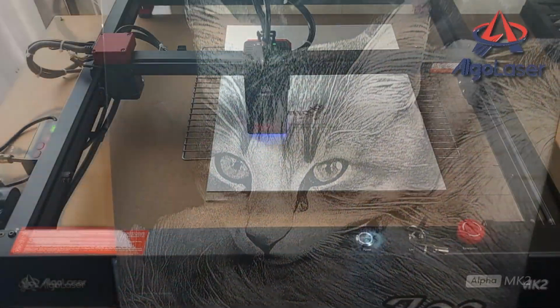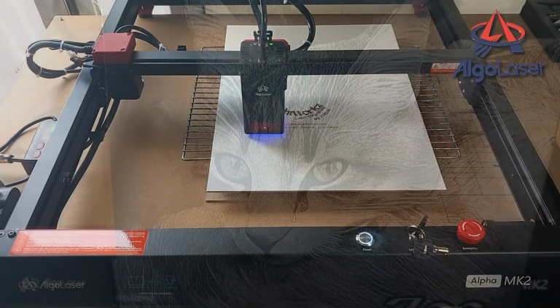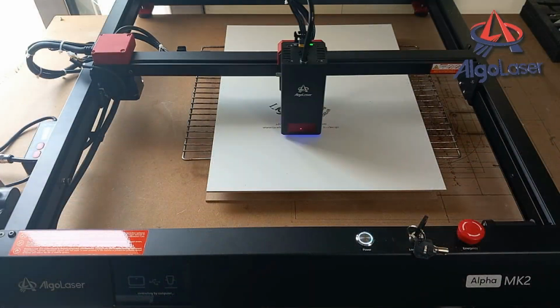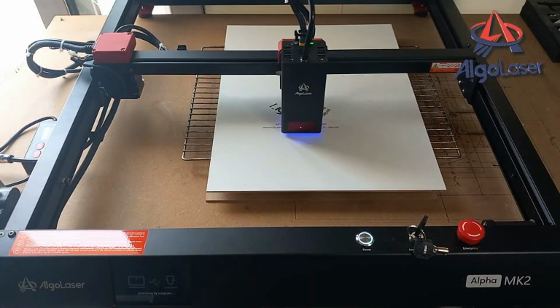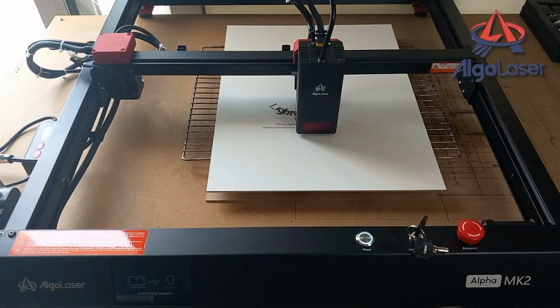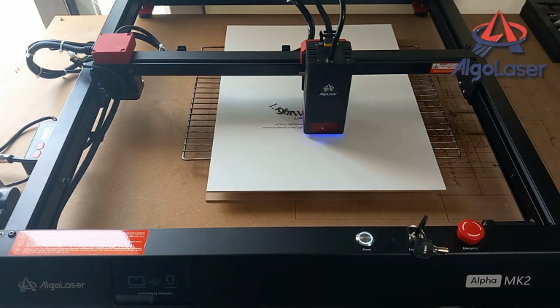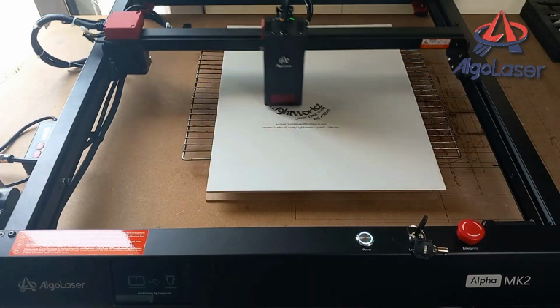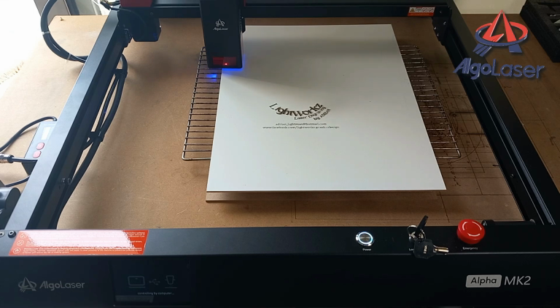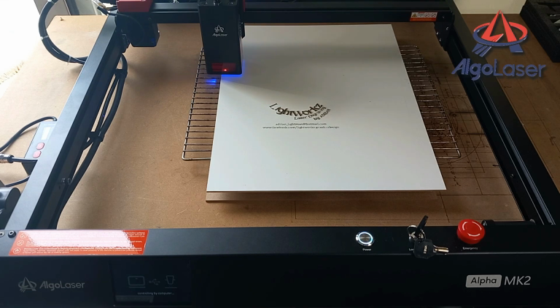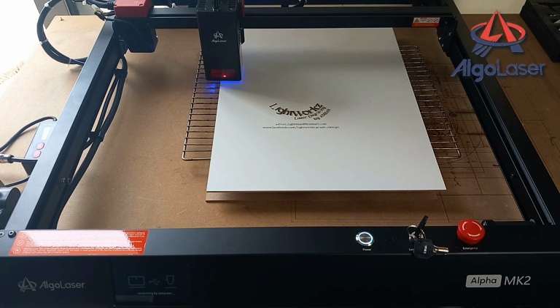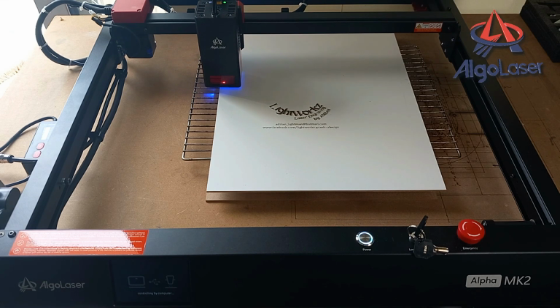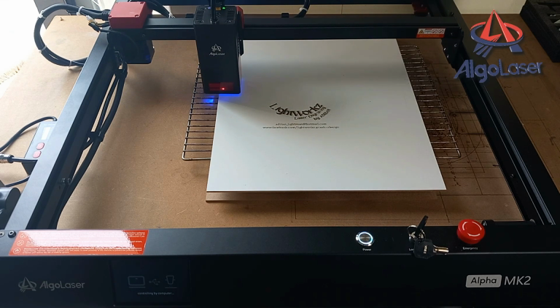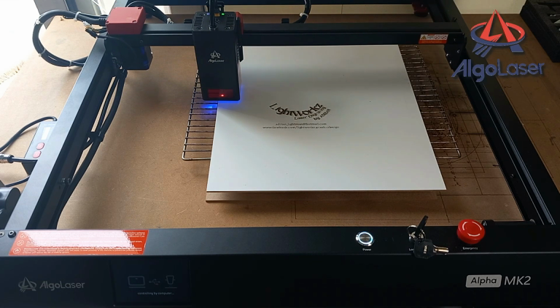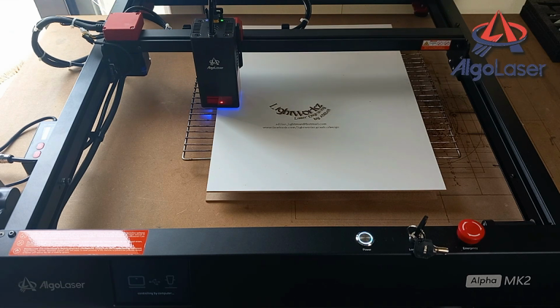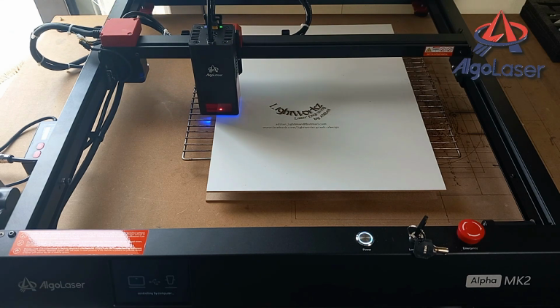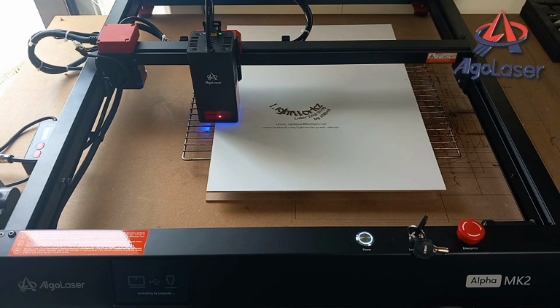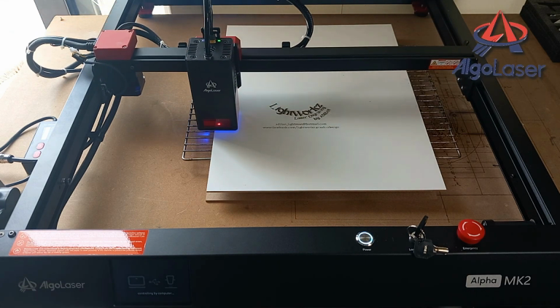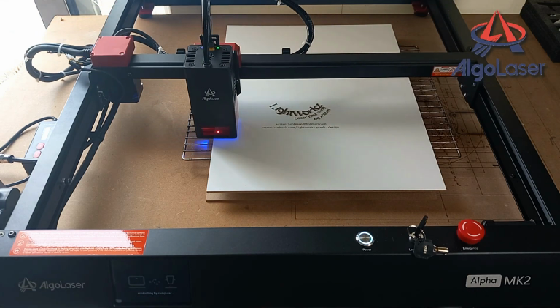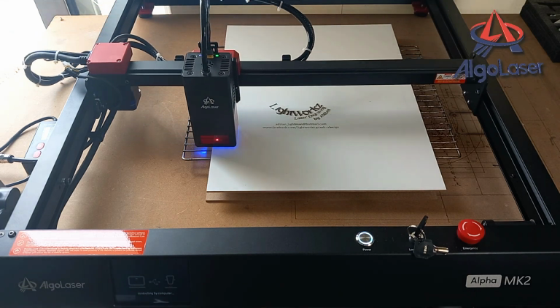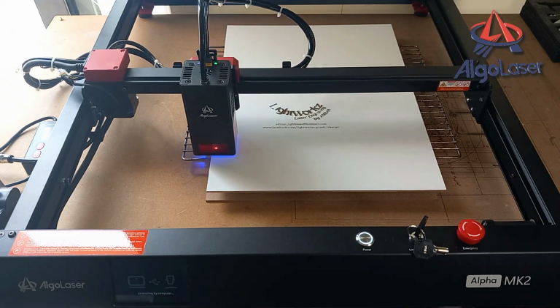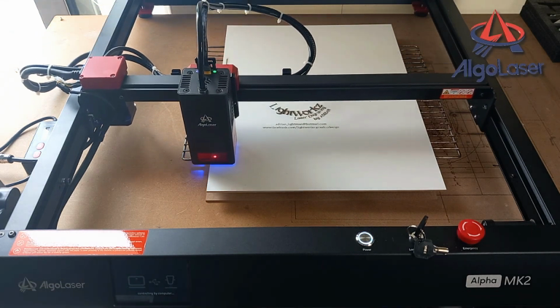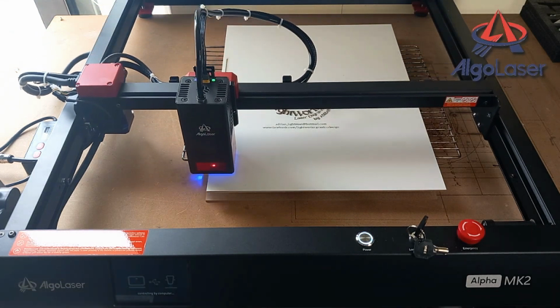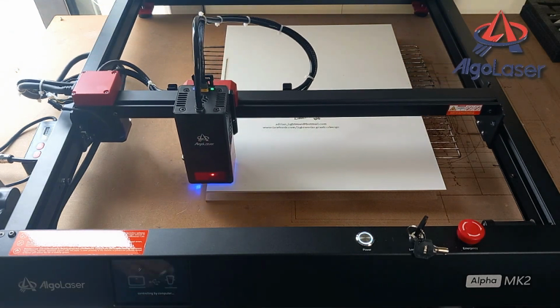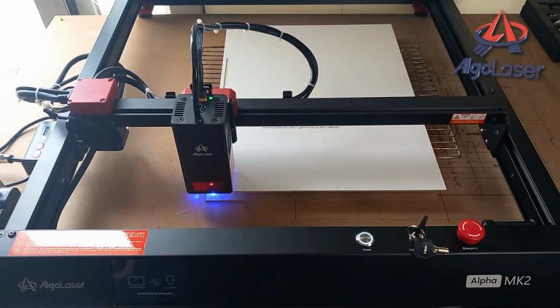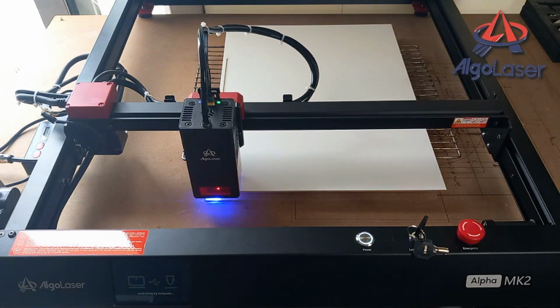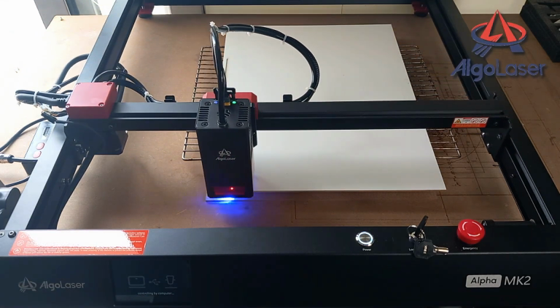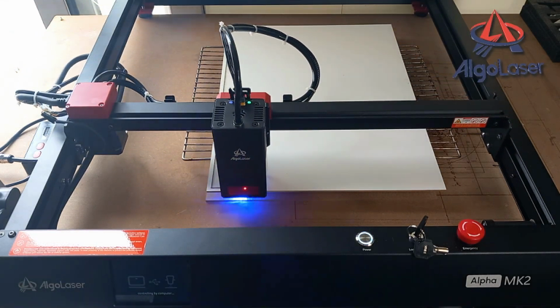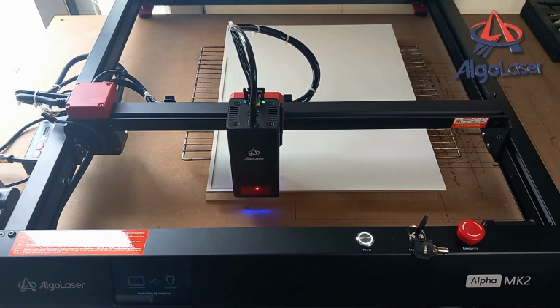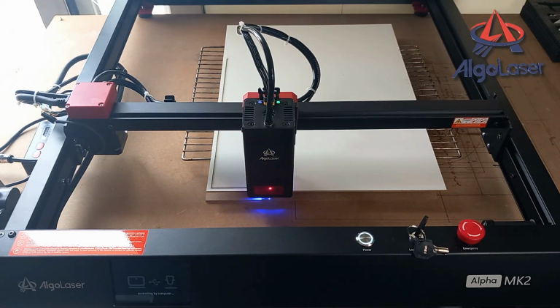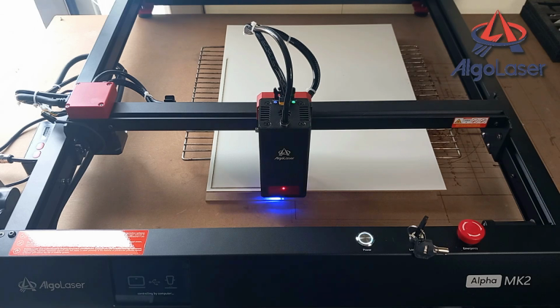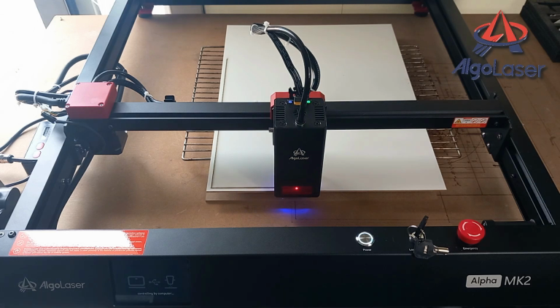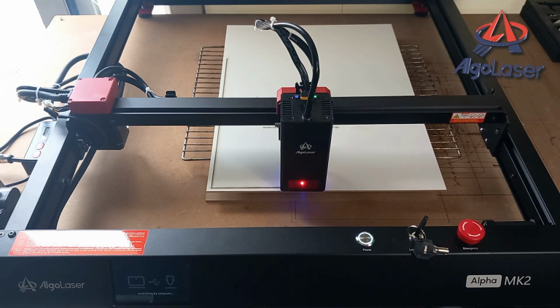Now let's engrave my logo and some information about me, then cut out the shape of the backboard, which will finish off the lightbox.